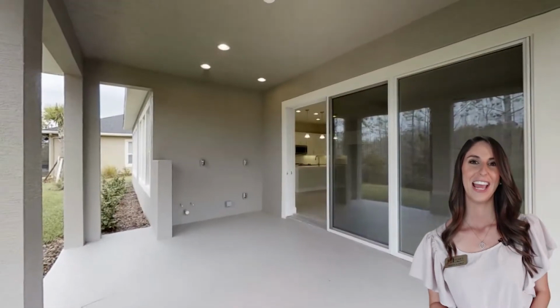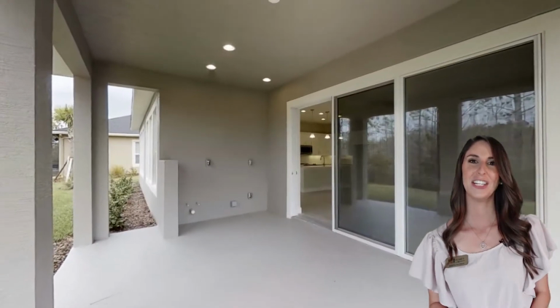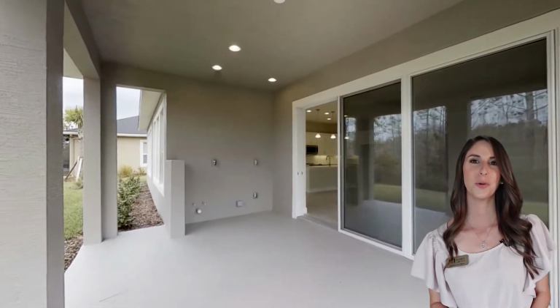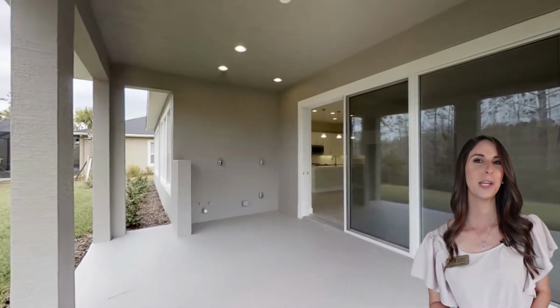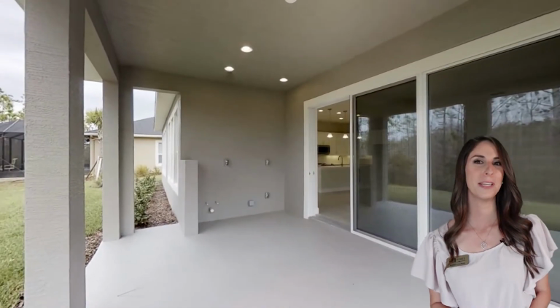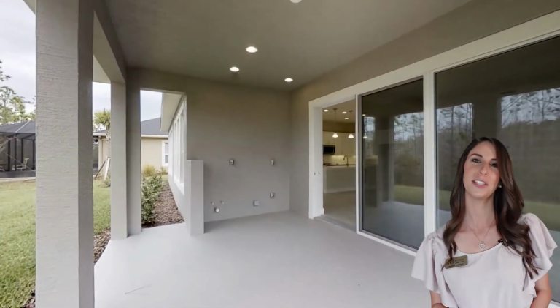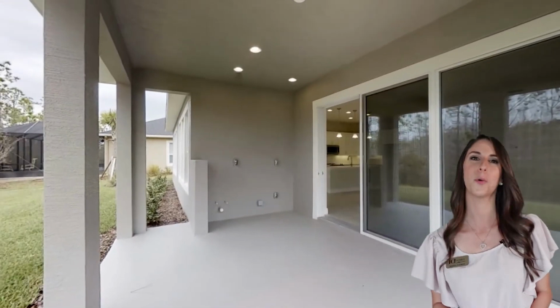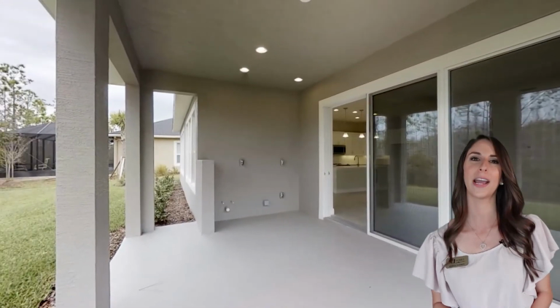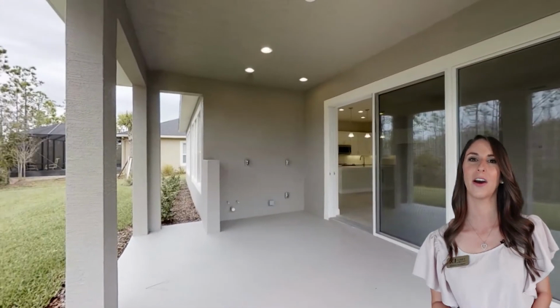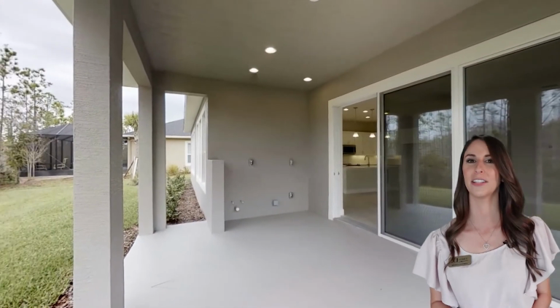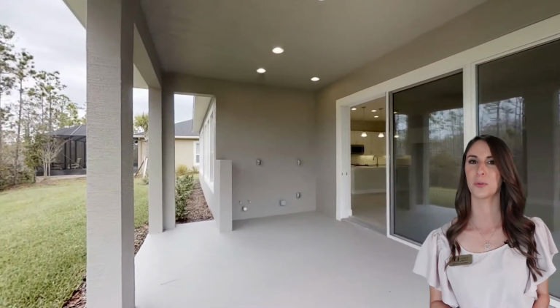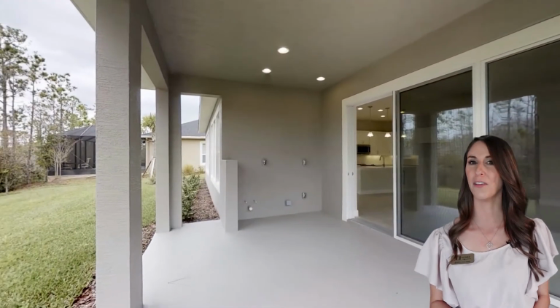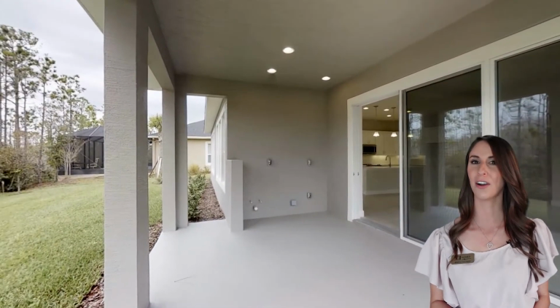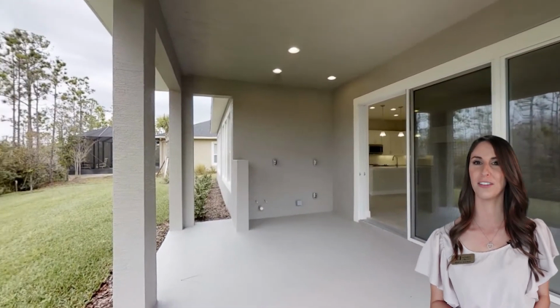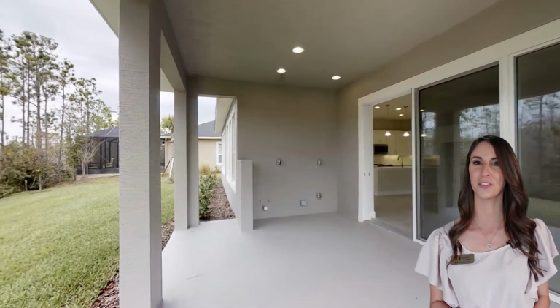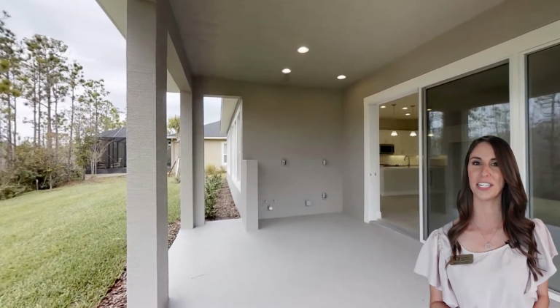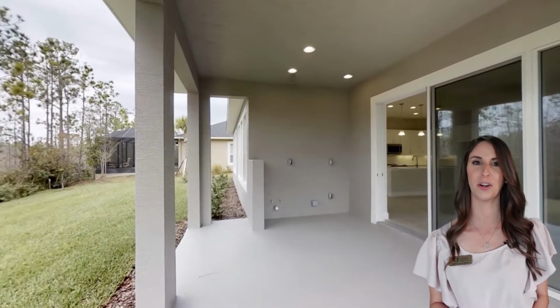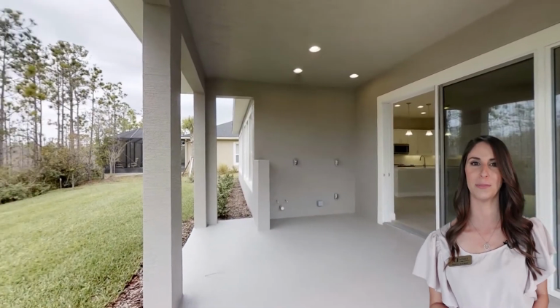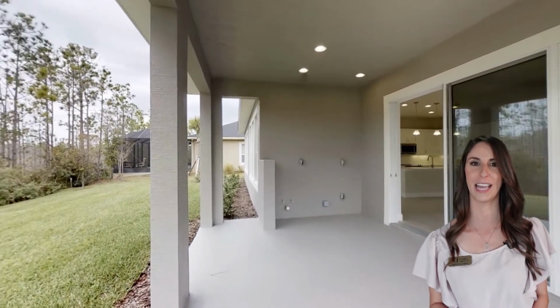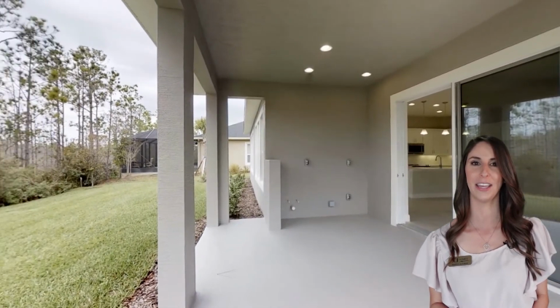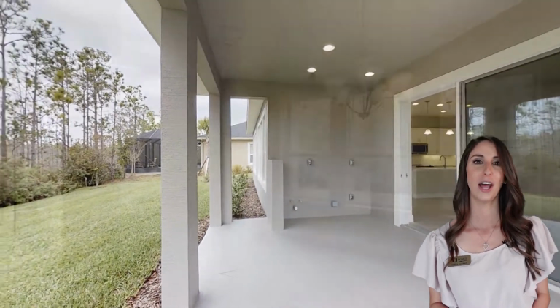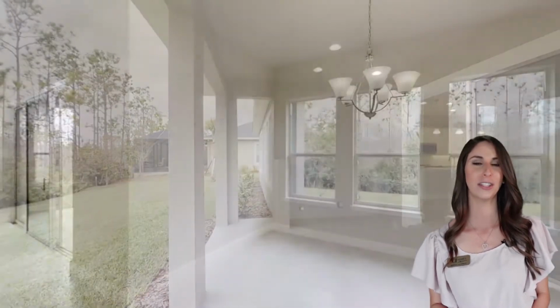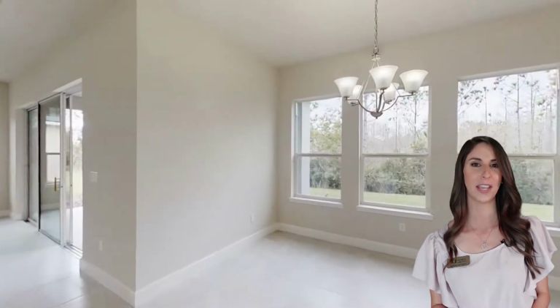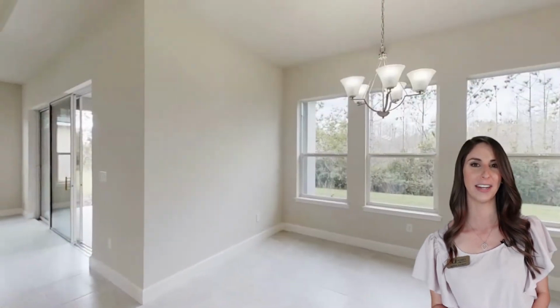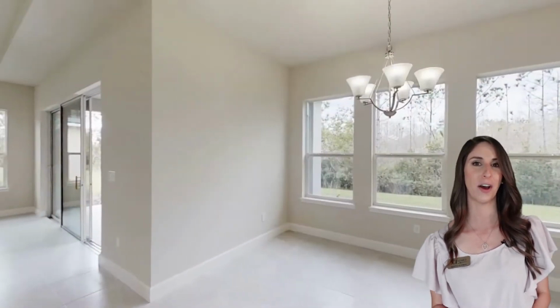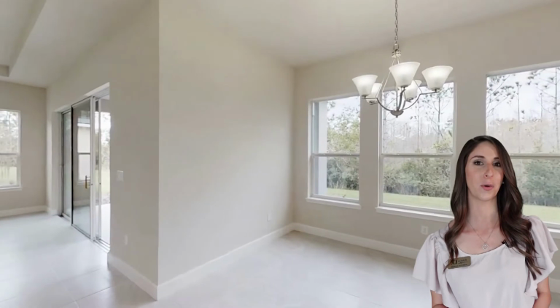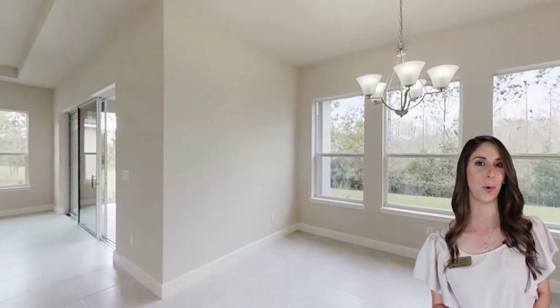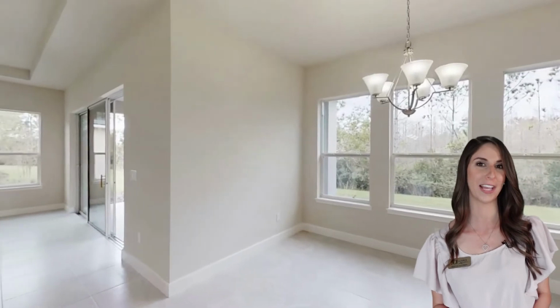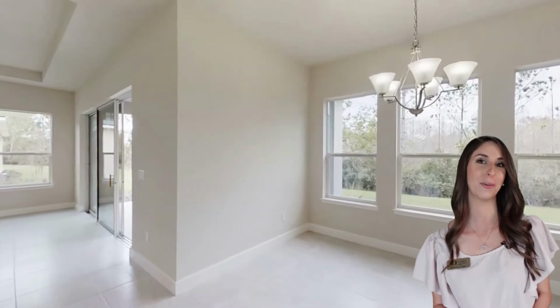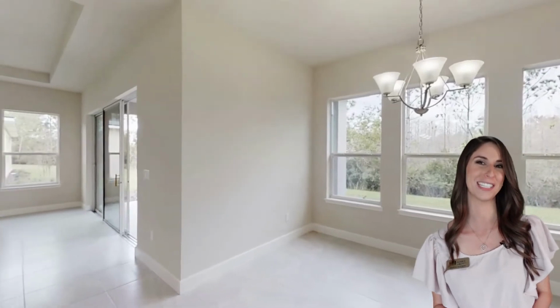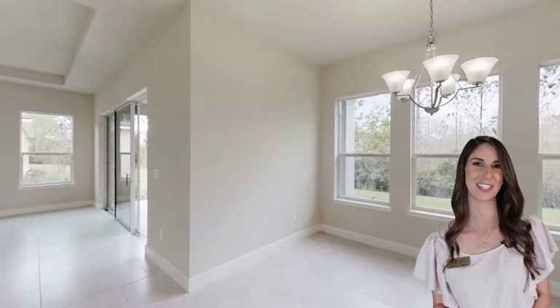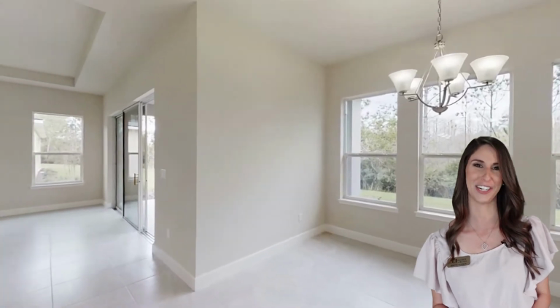Enjoy peace and quiet on this private conservation home site located on a quiet cul-de-sac street.